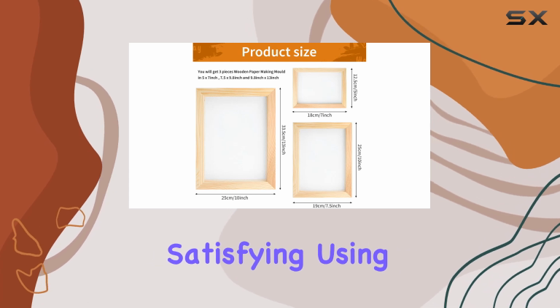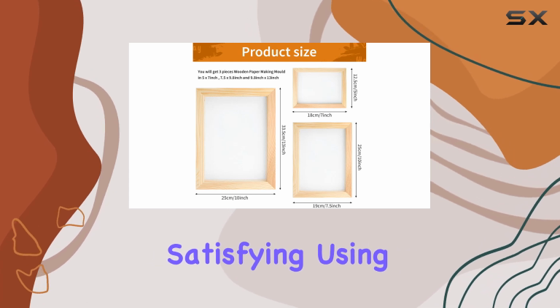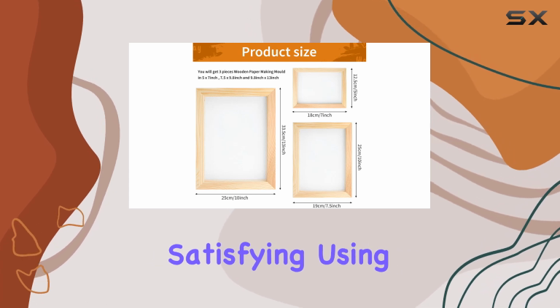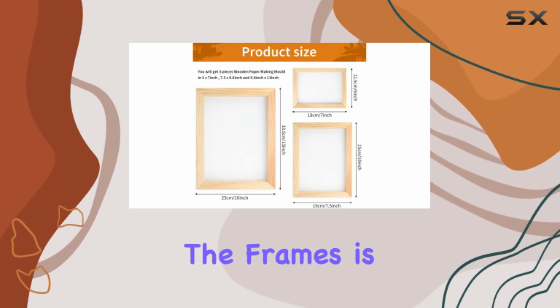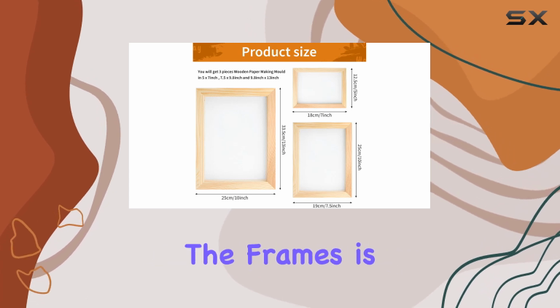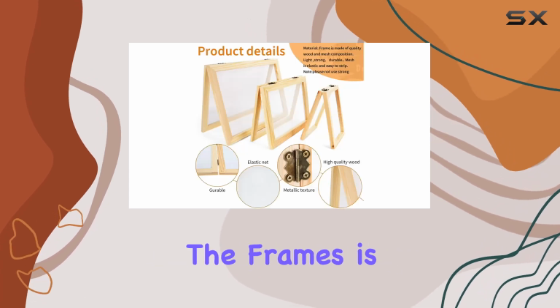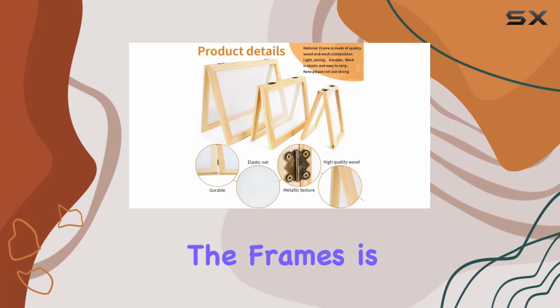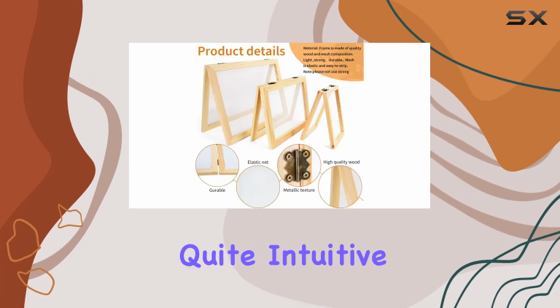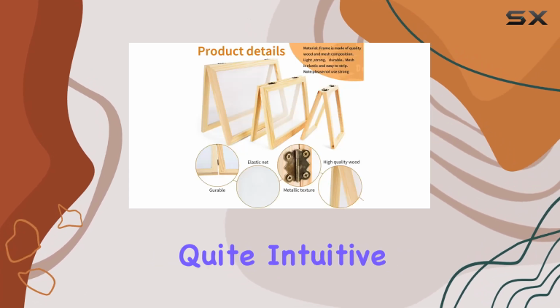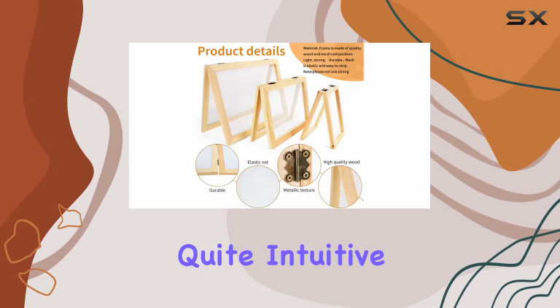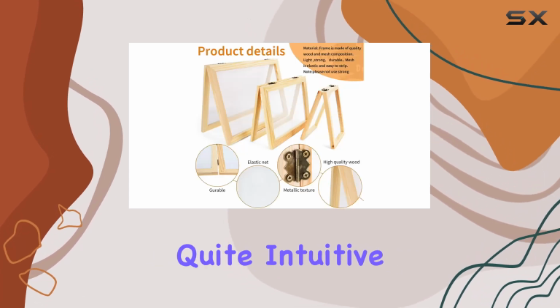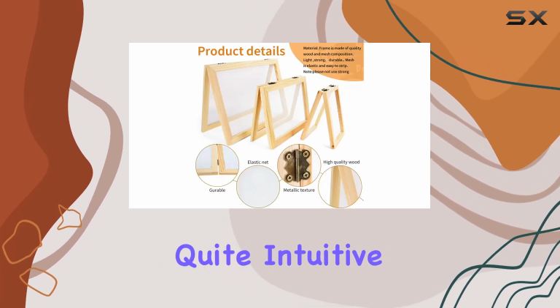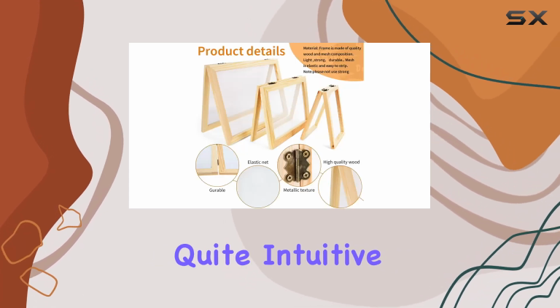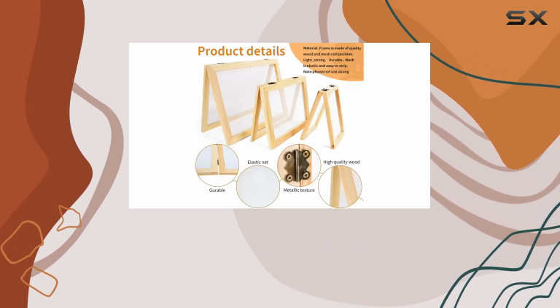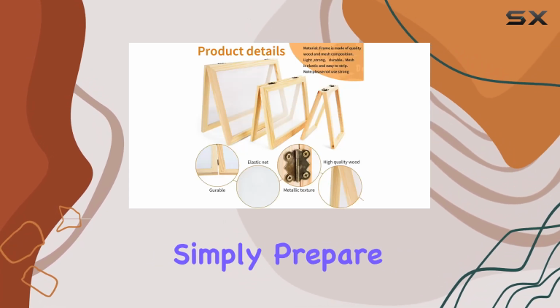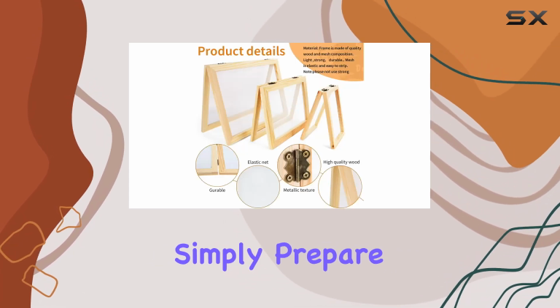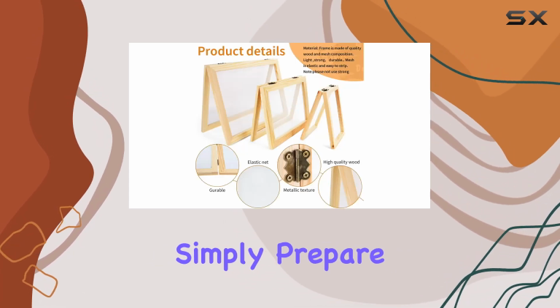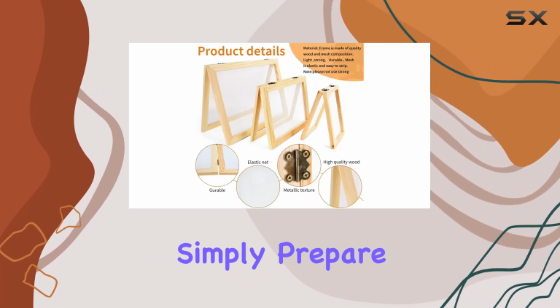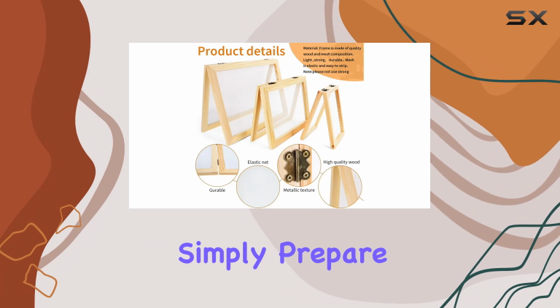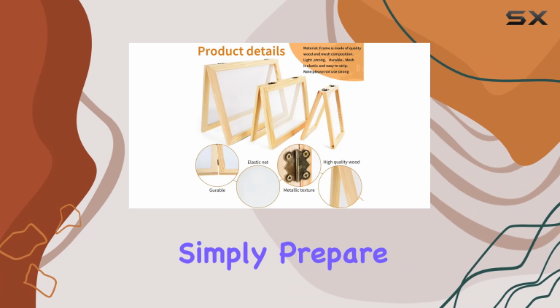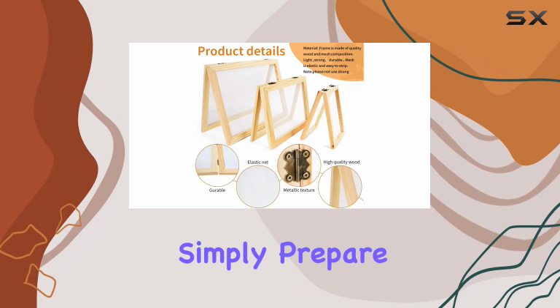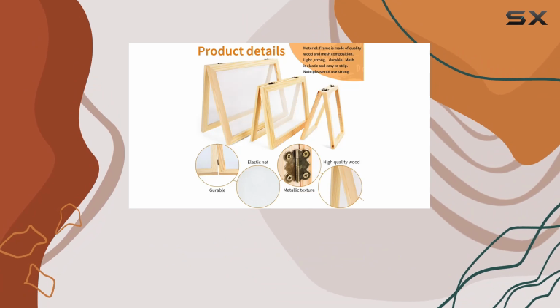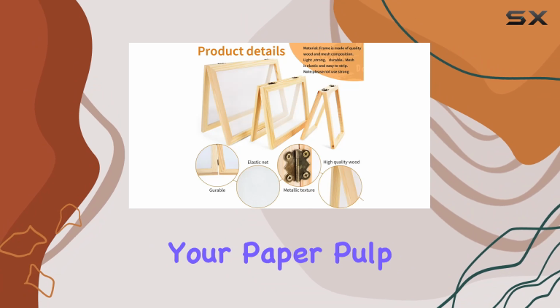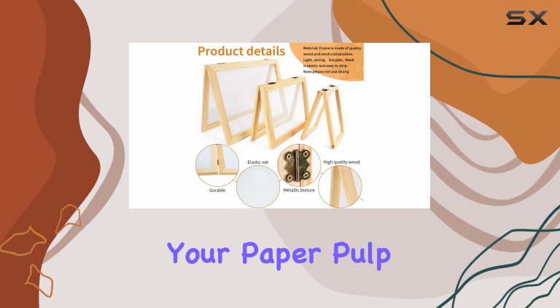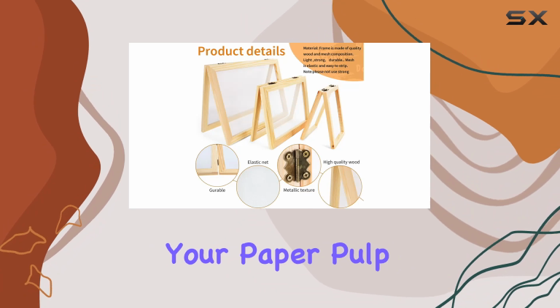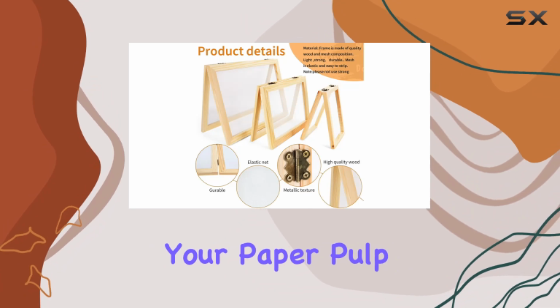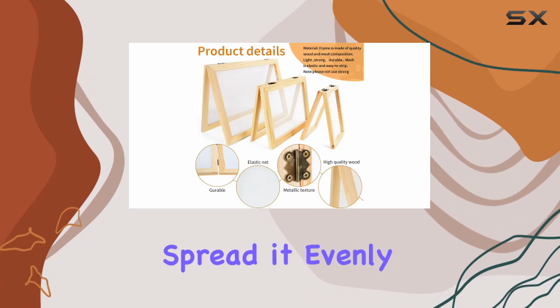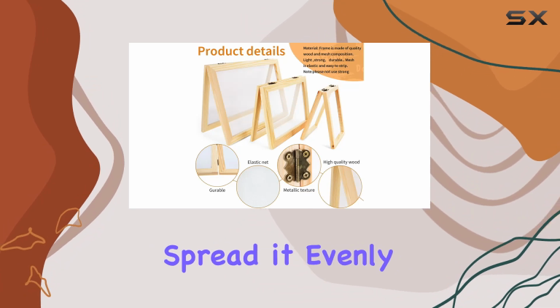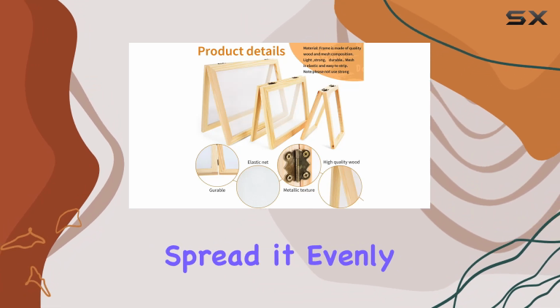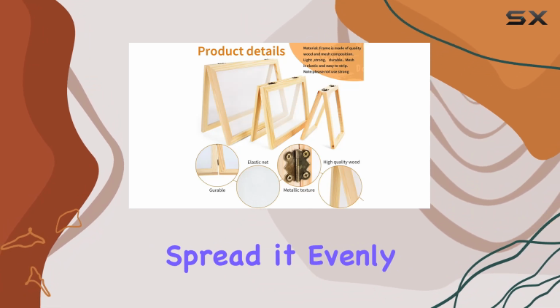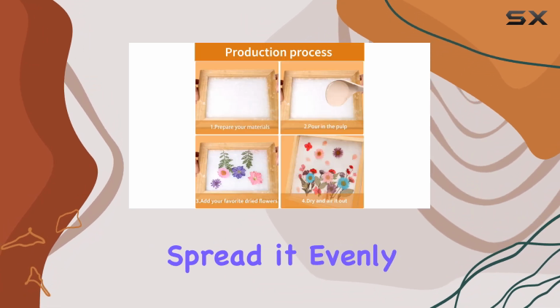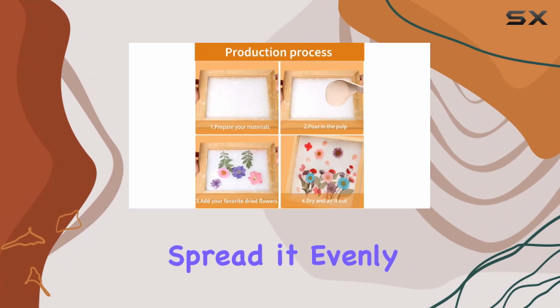Using the frames is quite intuitive. Simply prepare your paper pulp and spread it evenly.